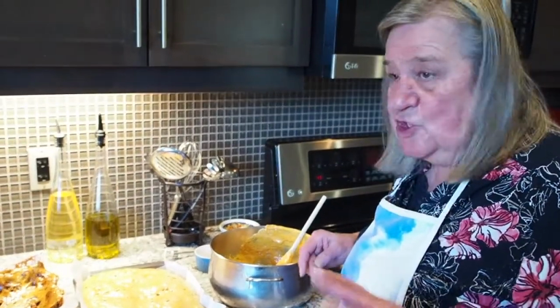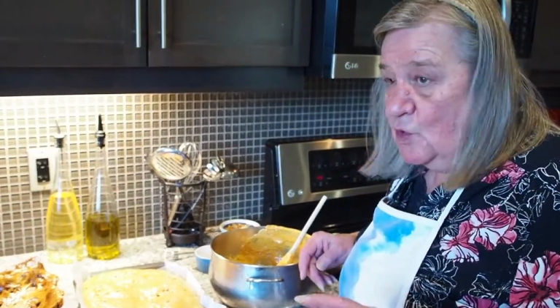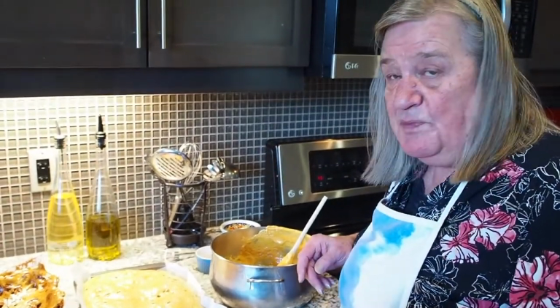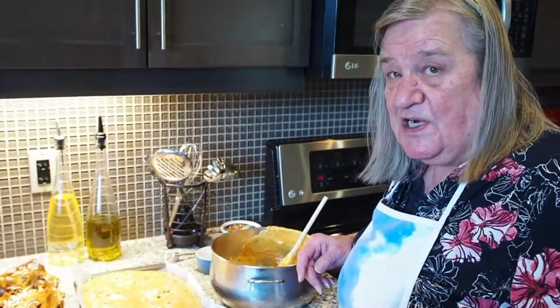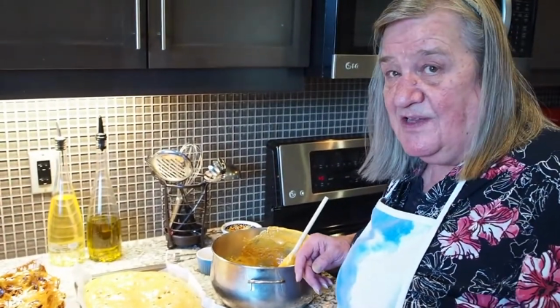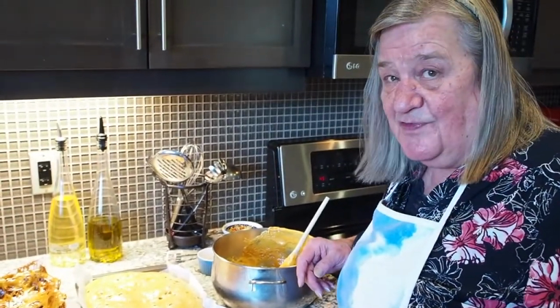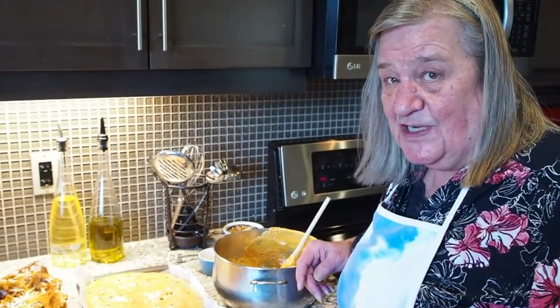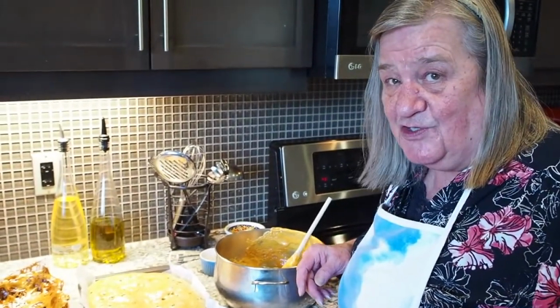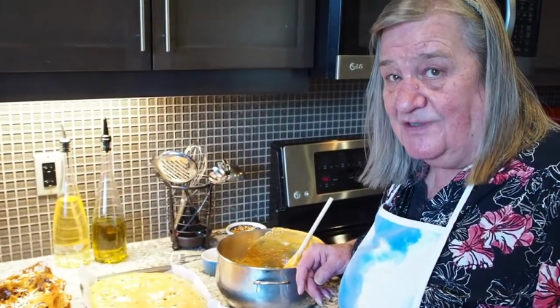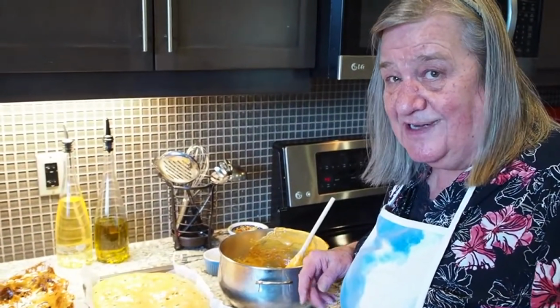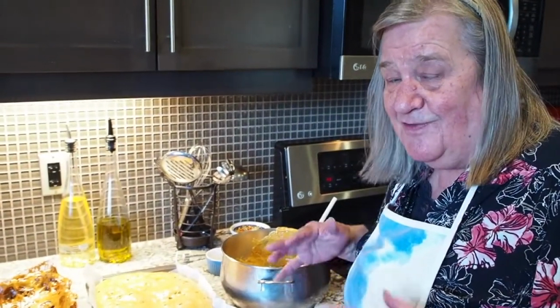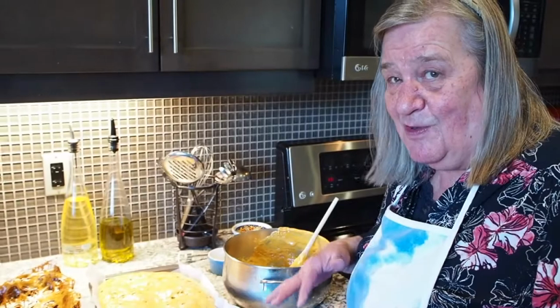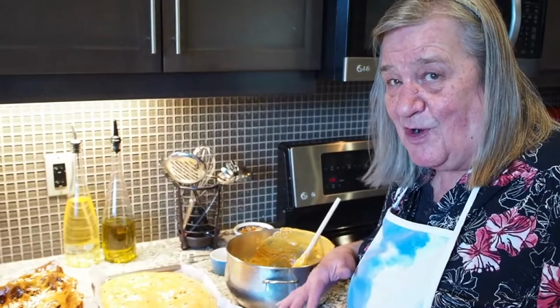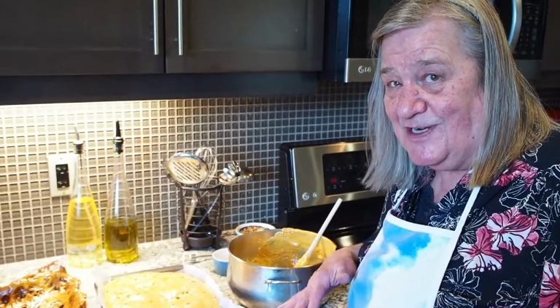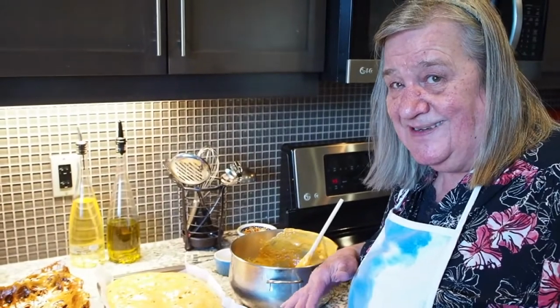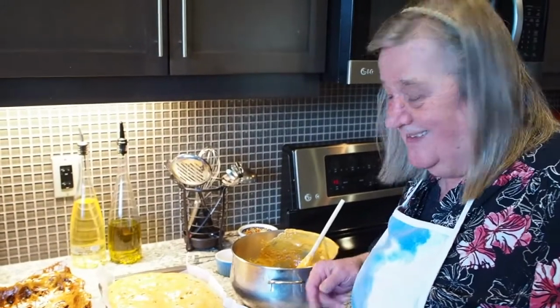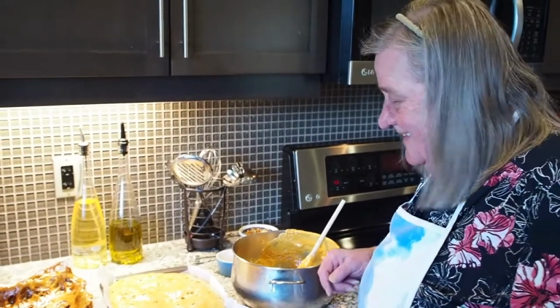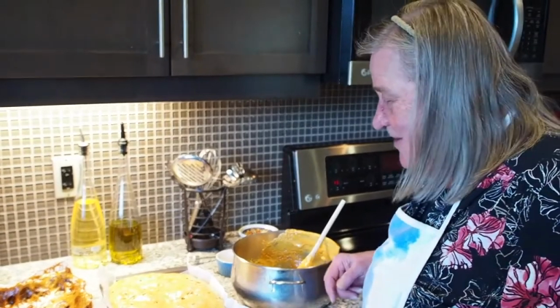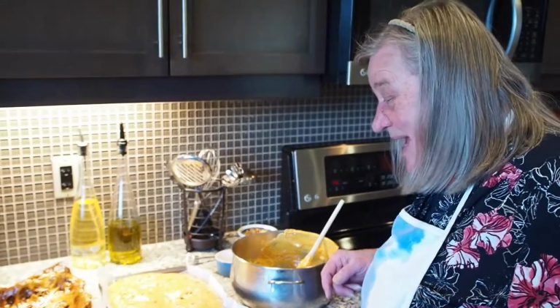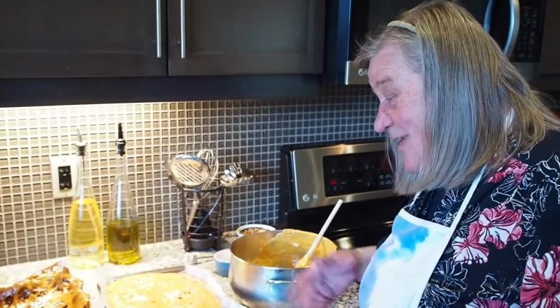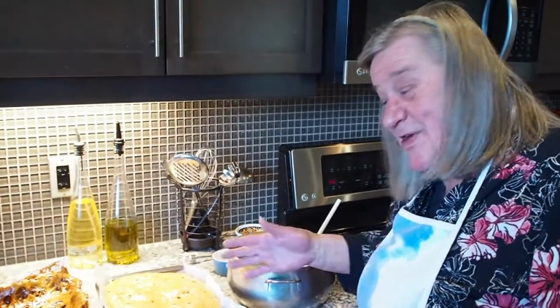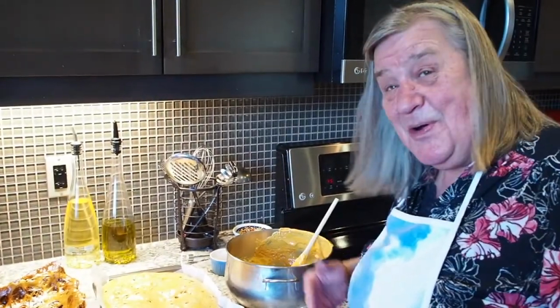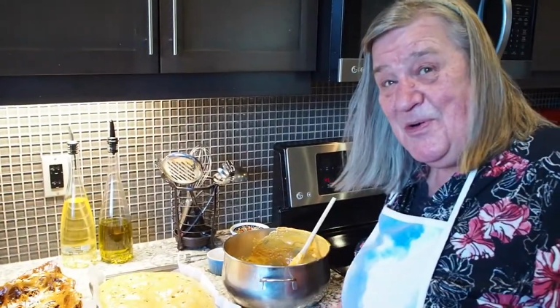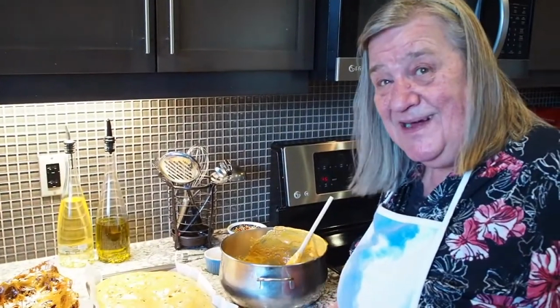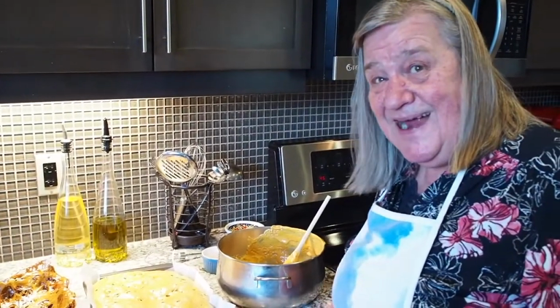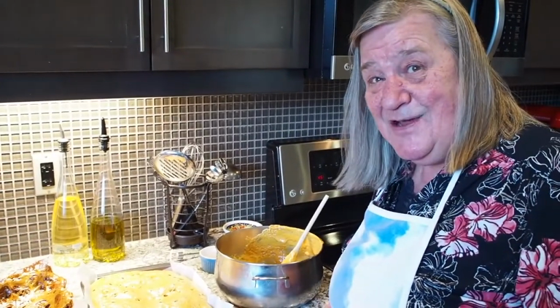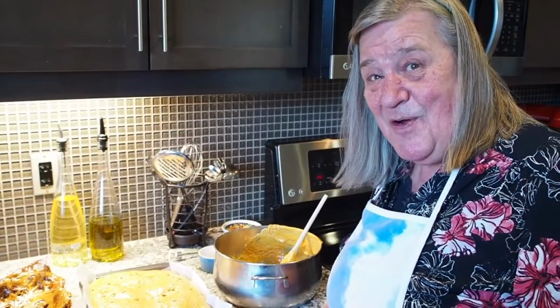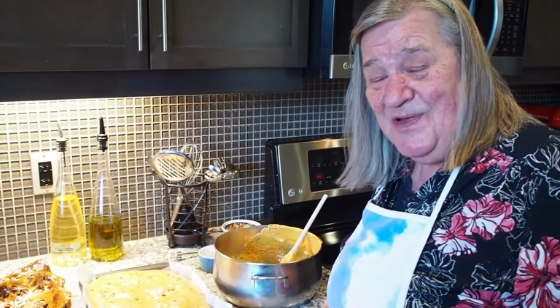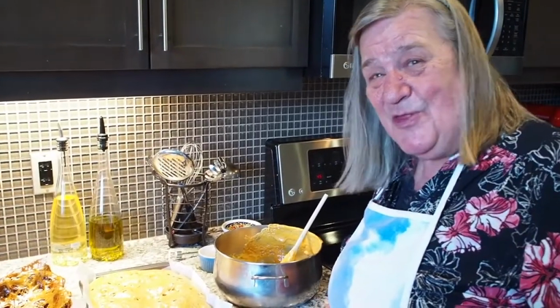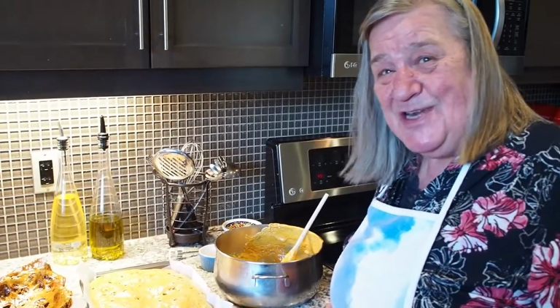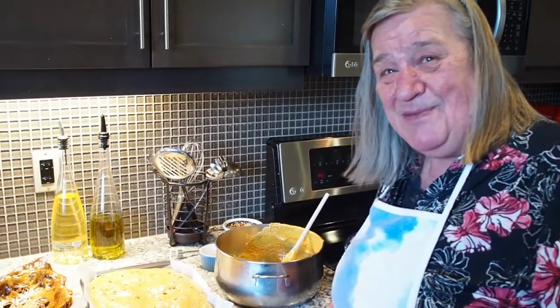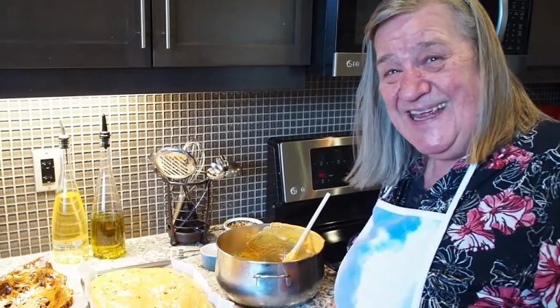Don't put it in the fridge — it'll fall apart. Okay, there you go: honeycomb. Third time lucky!